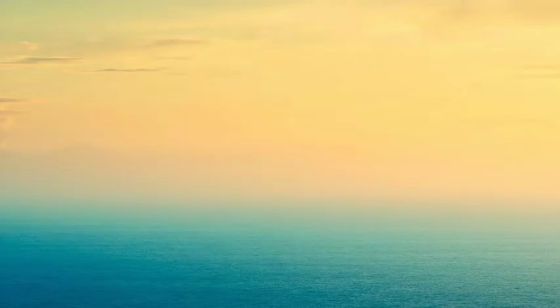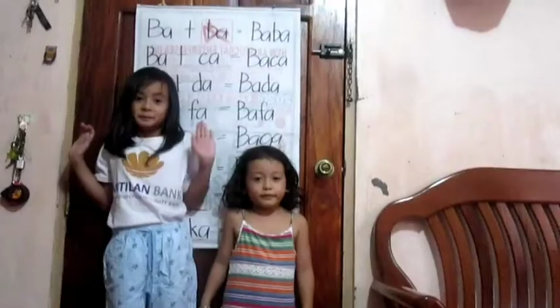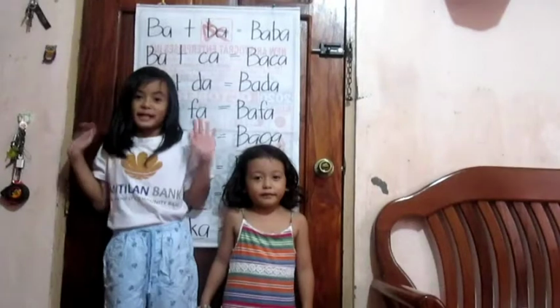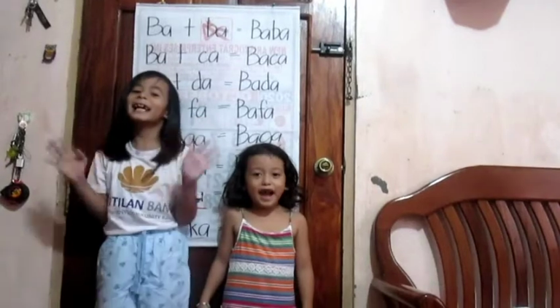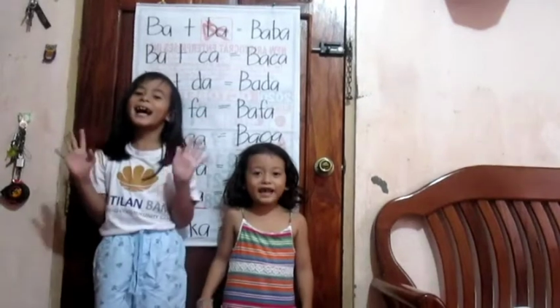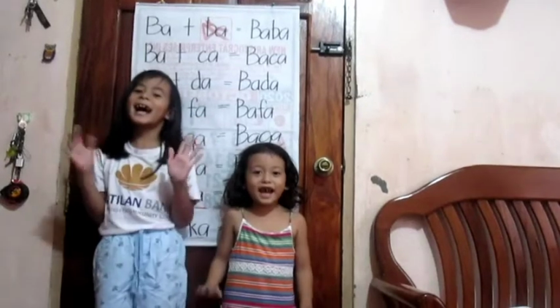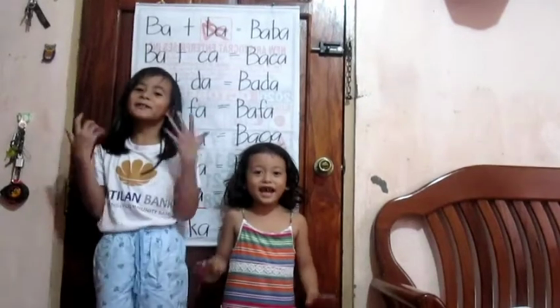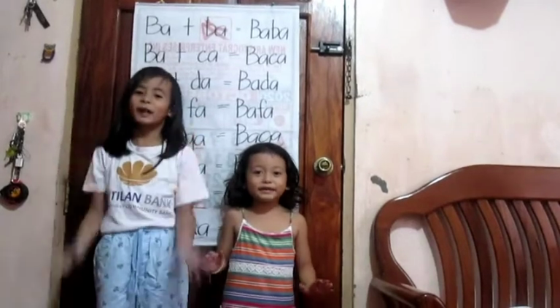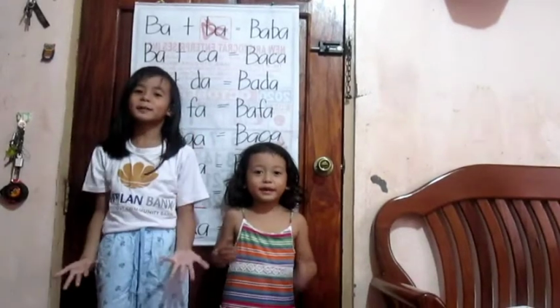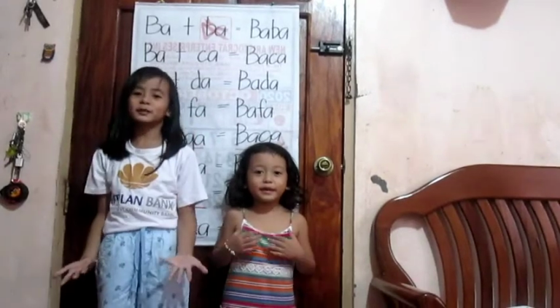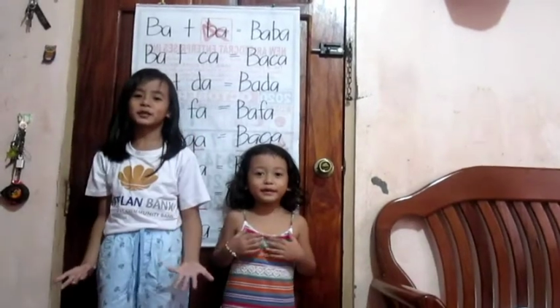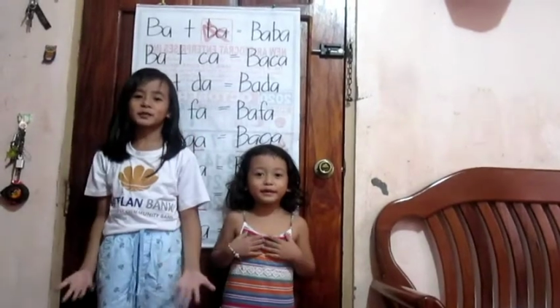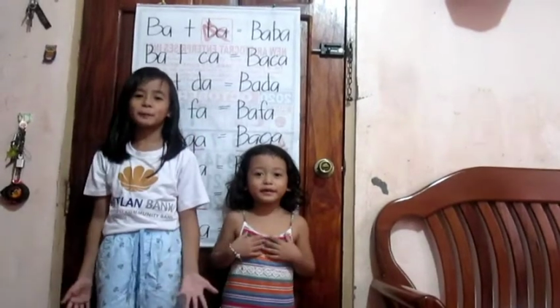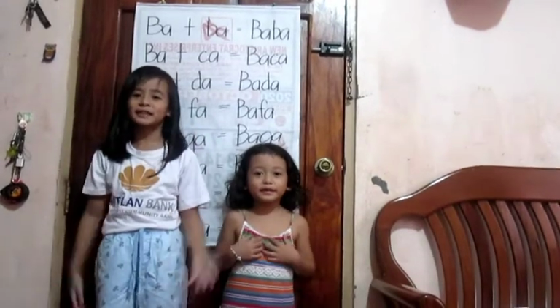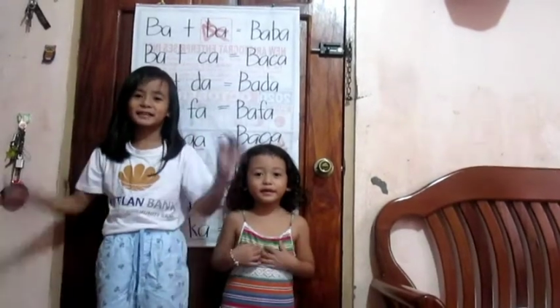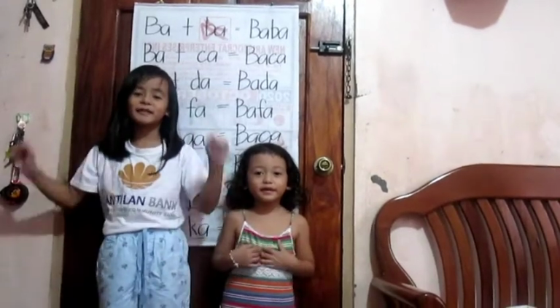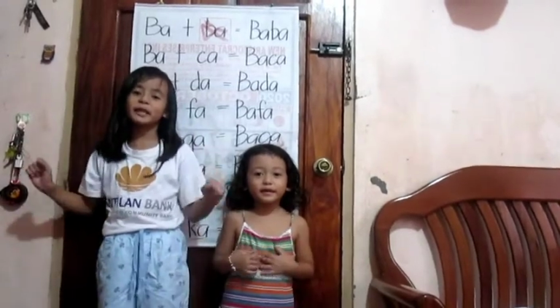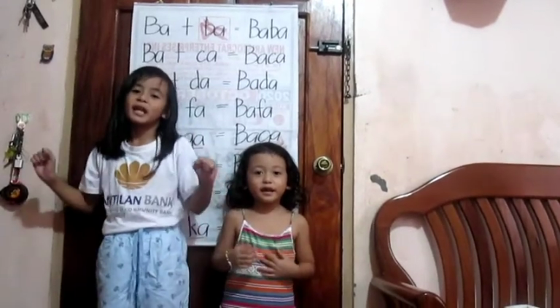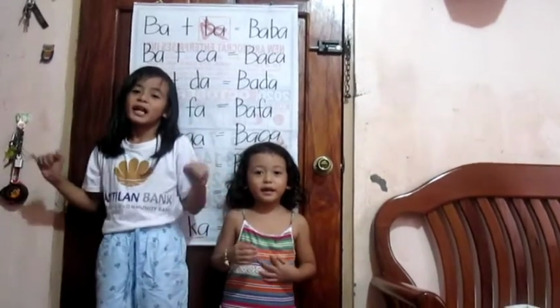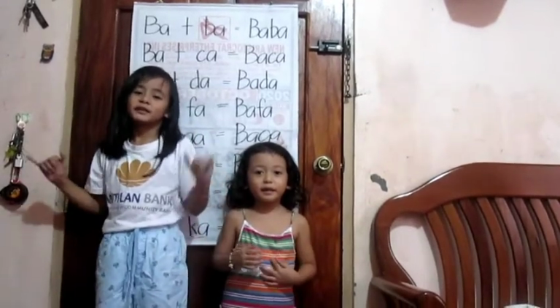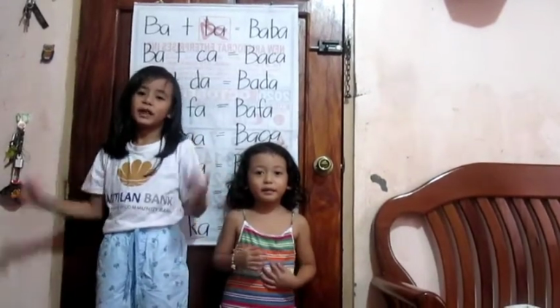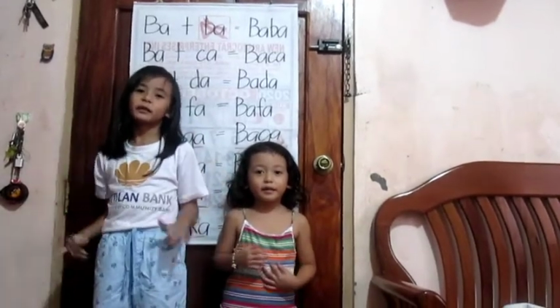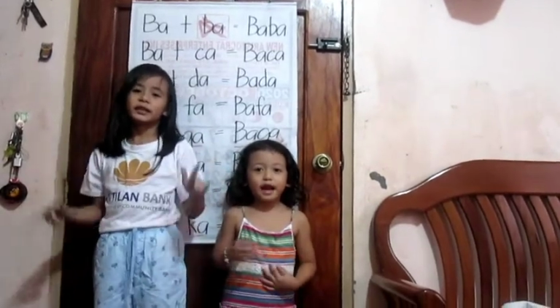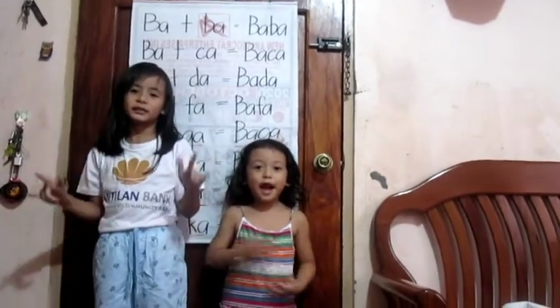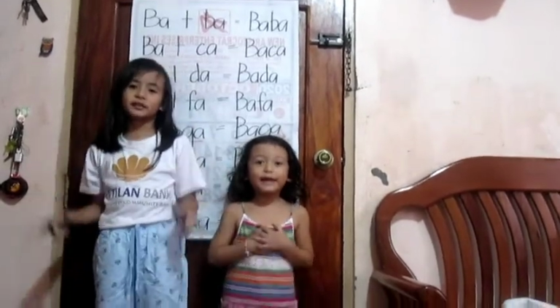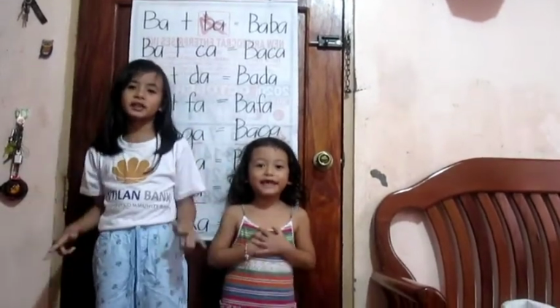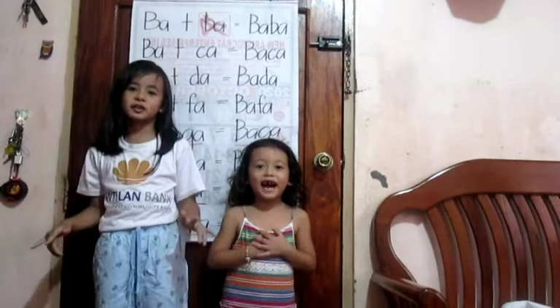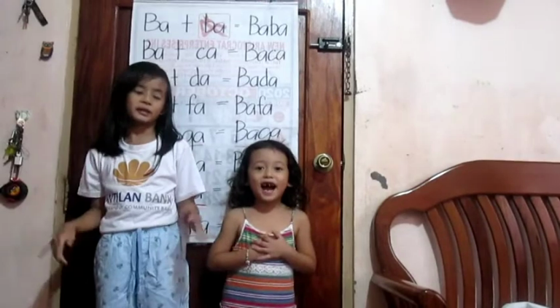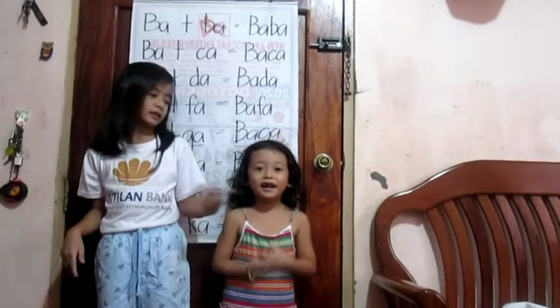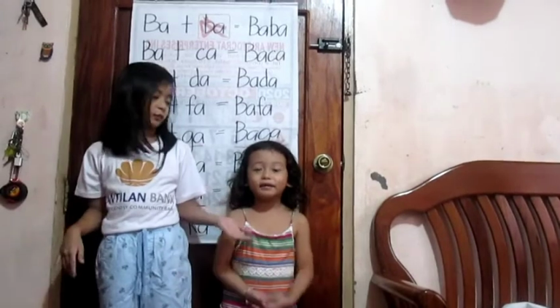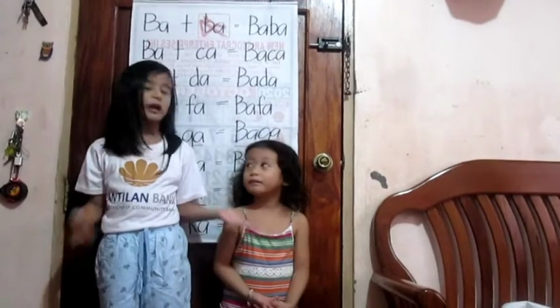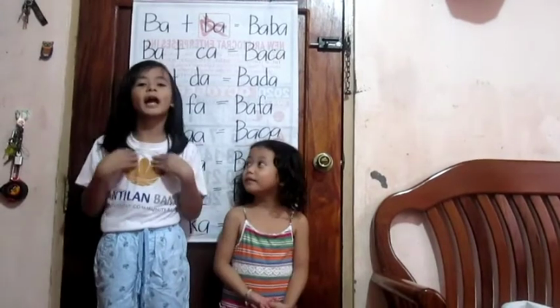Hi guys, welcome to Jessica Play. Today we're going to teach Doix a Boix.